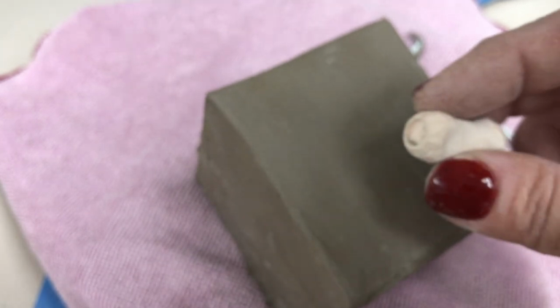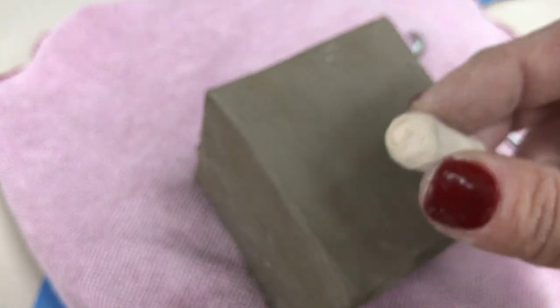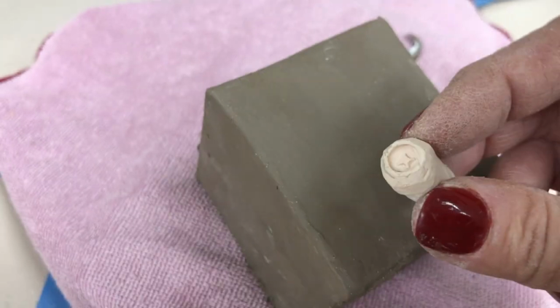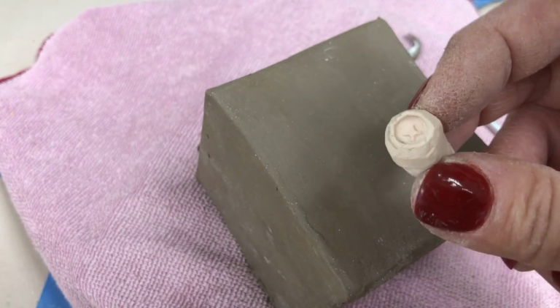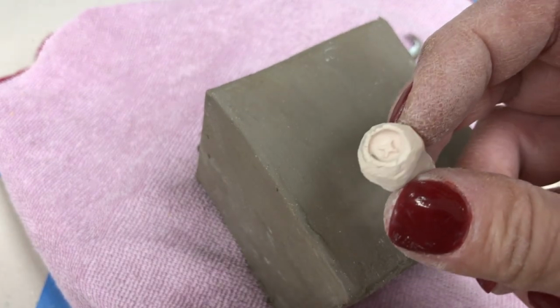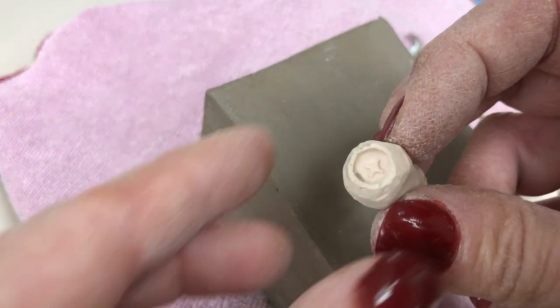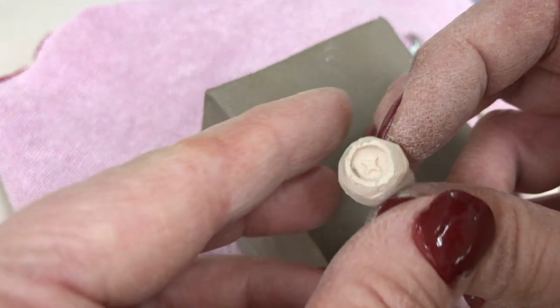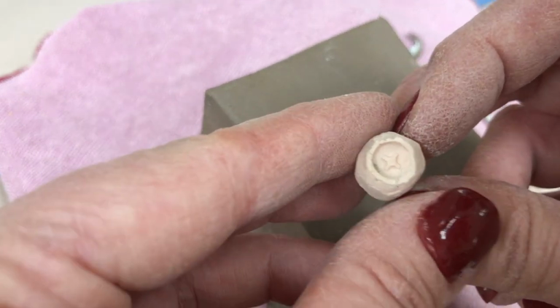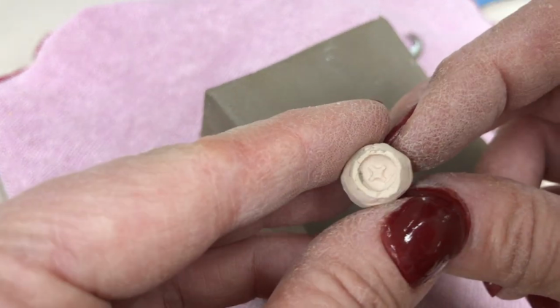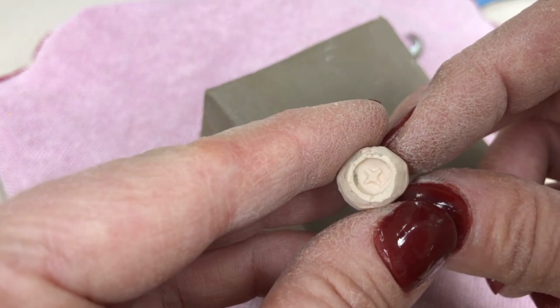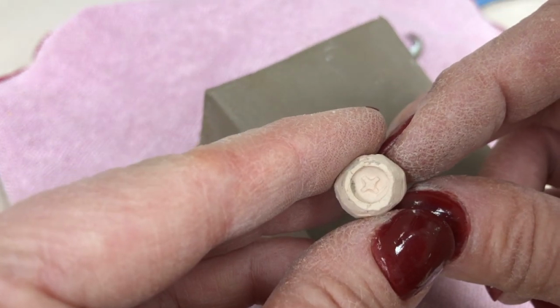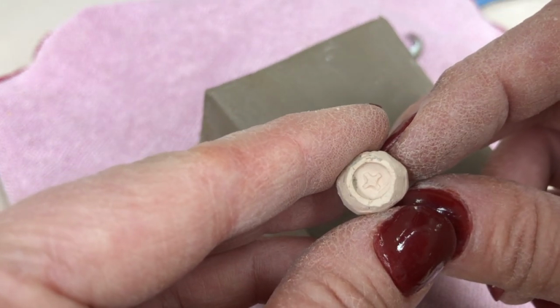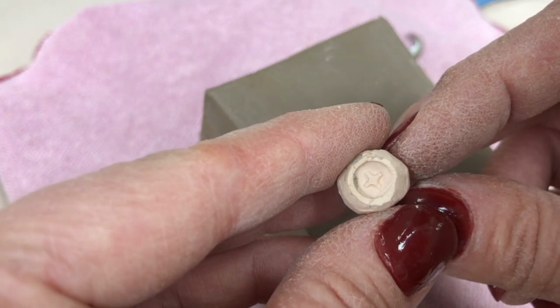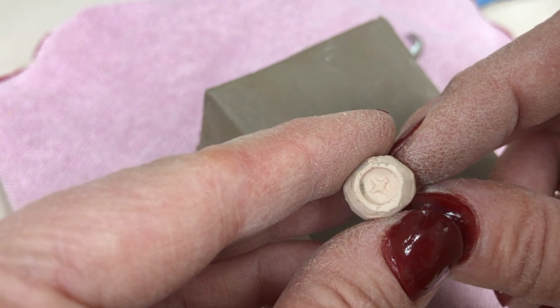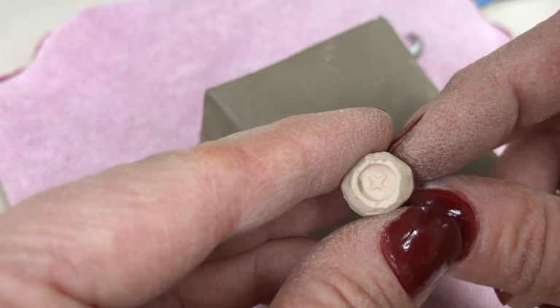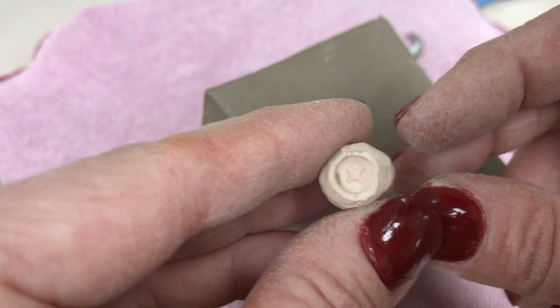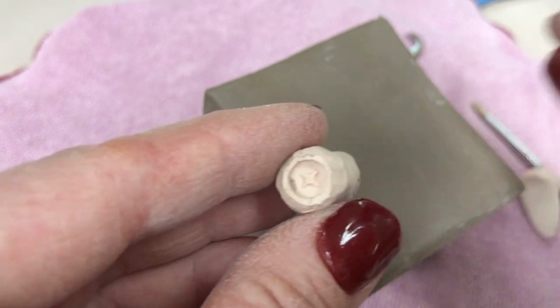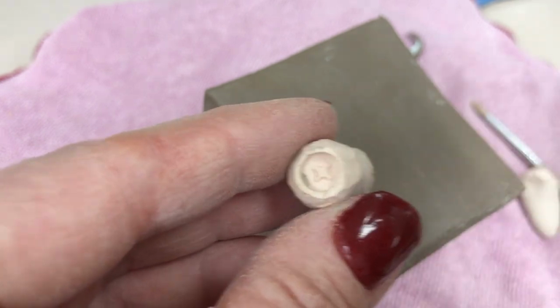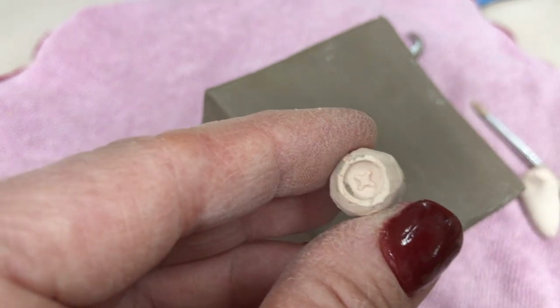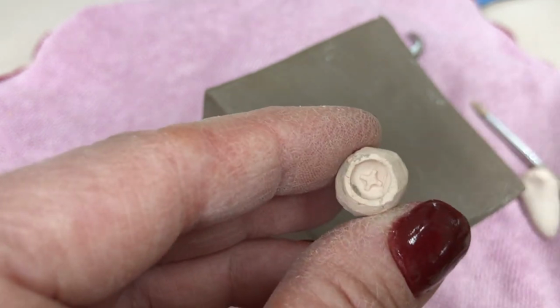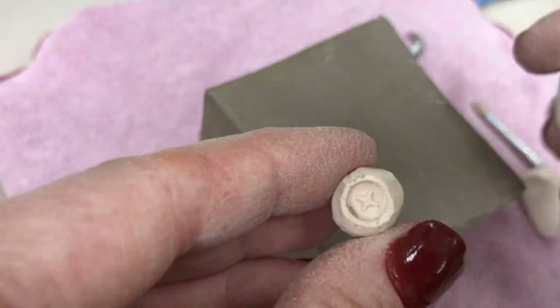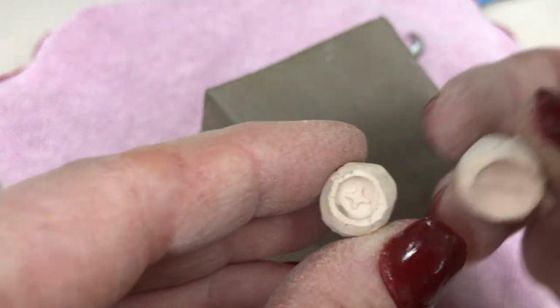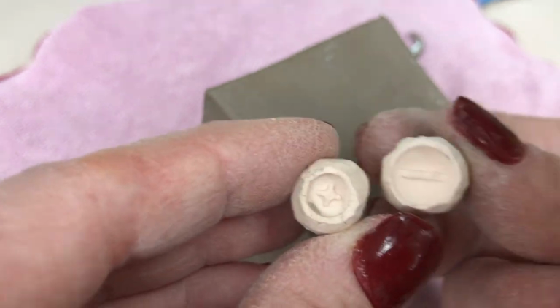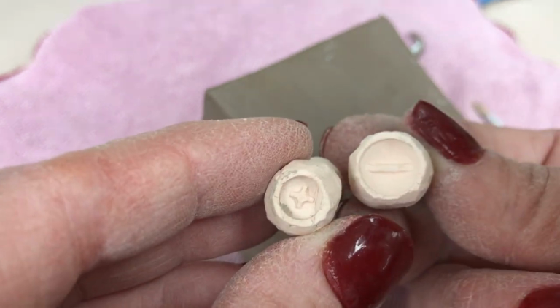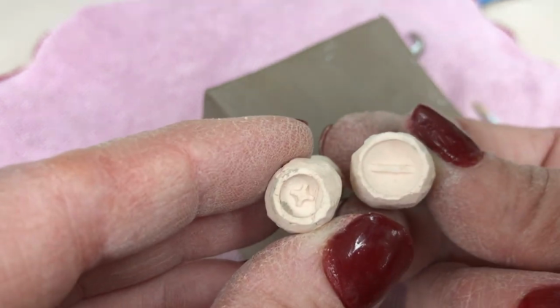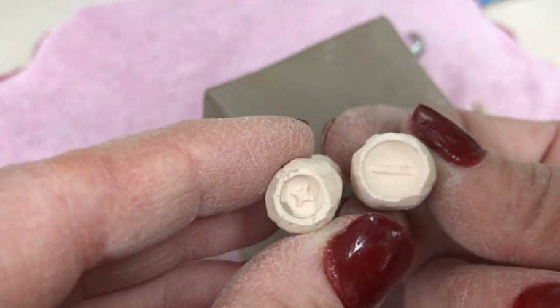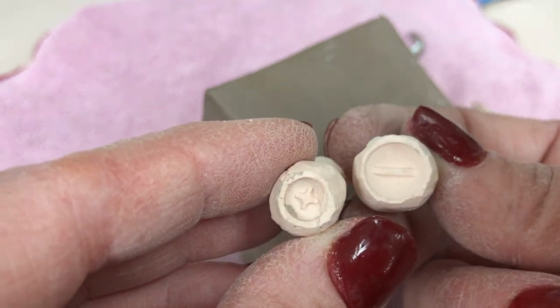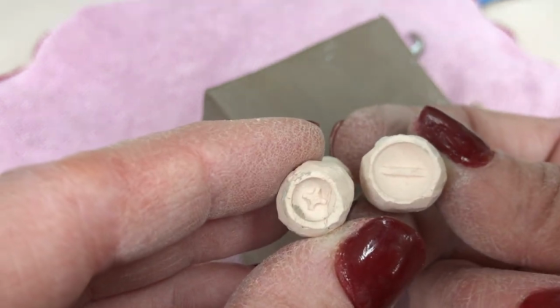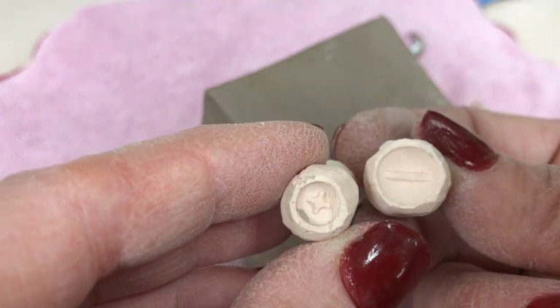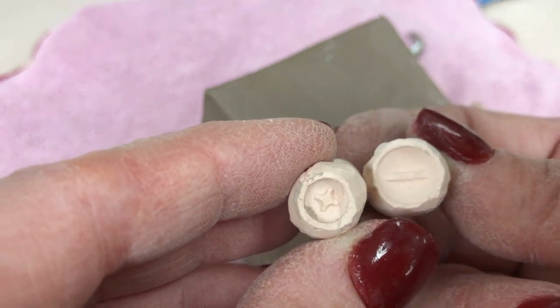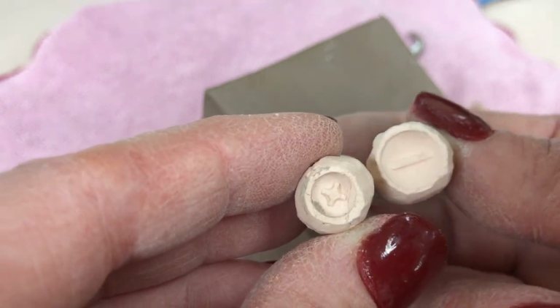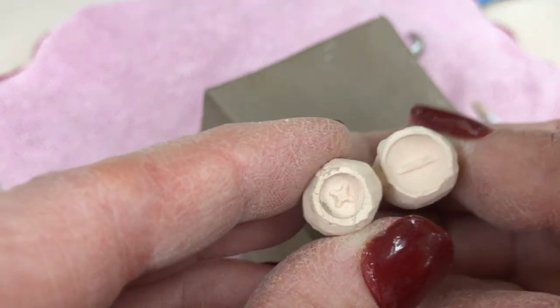So once you have your stamp trimmed, you want to bisque fire those stamps so they can be used.